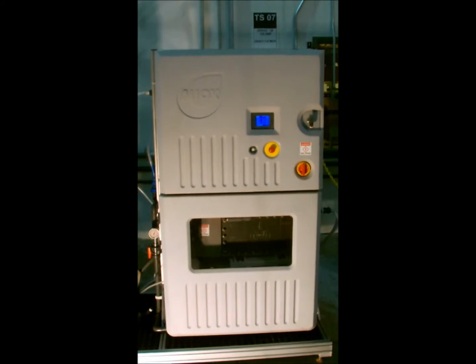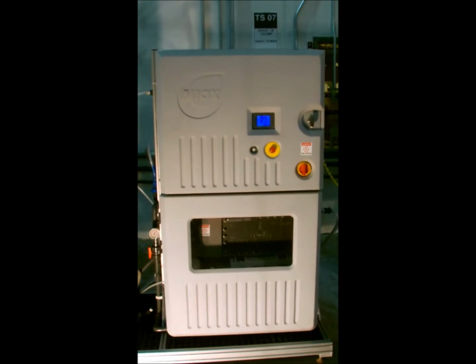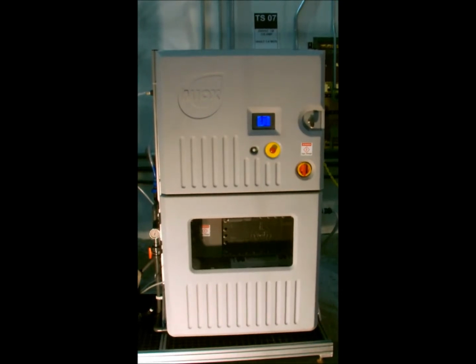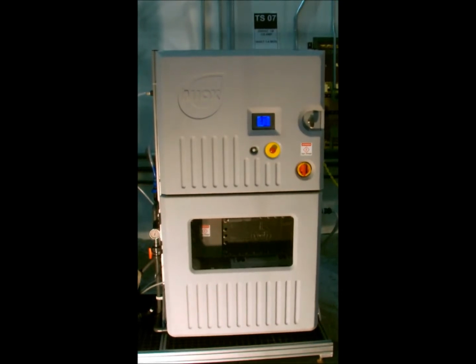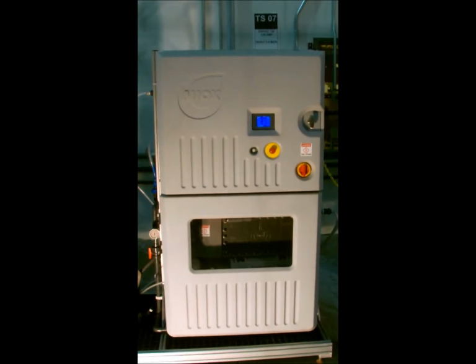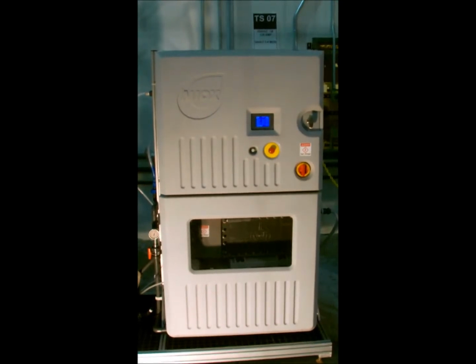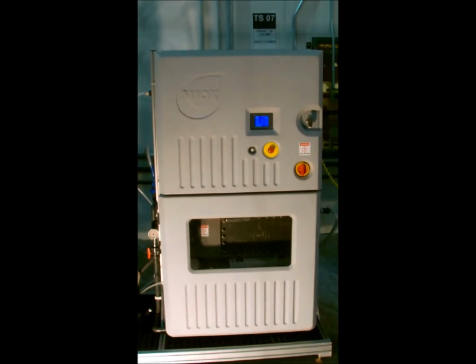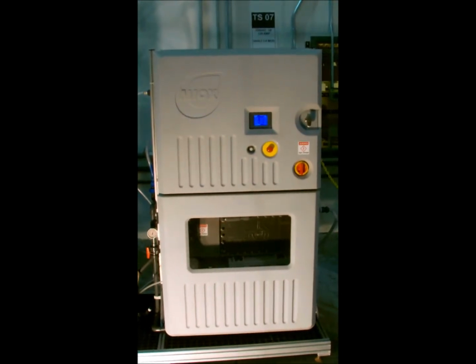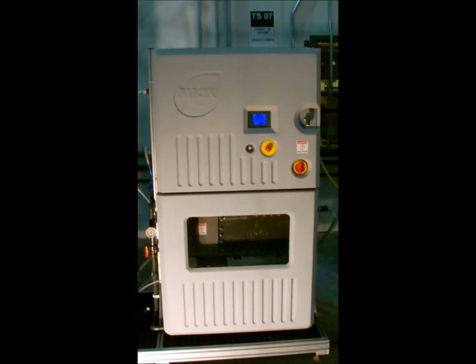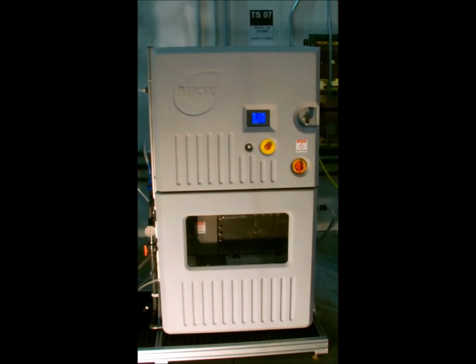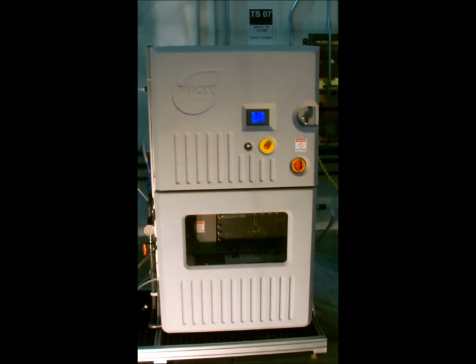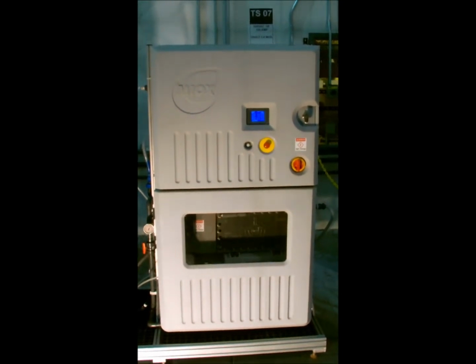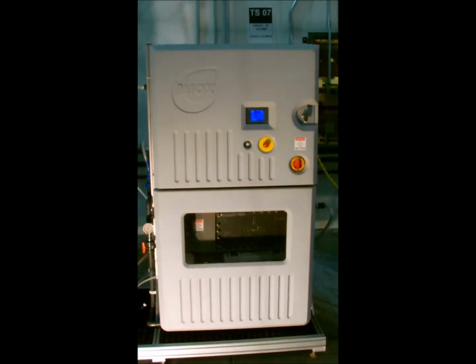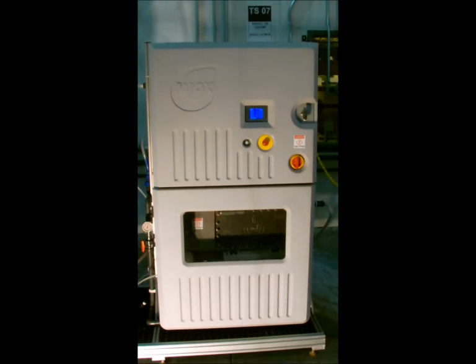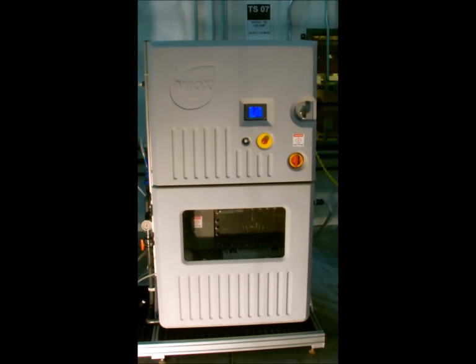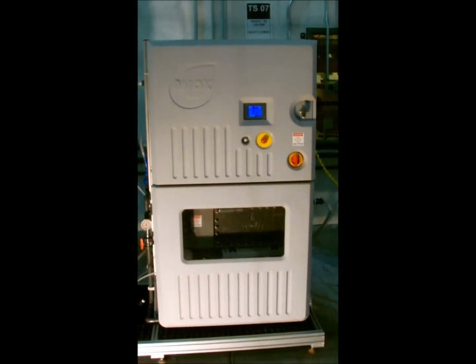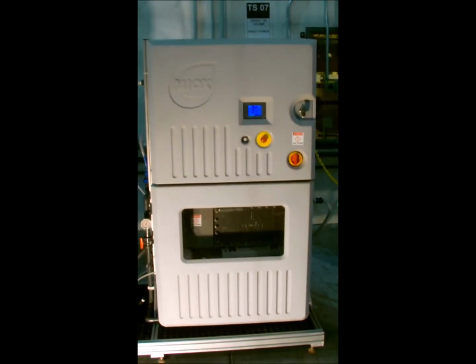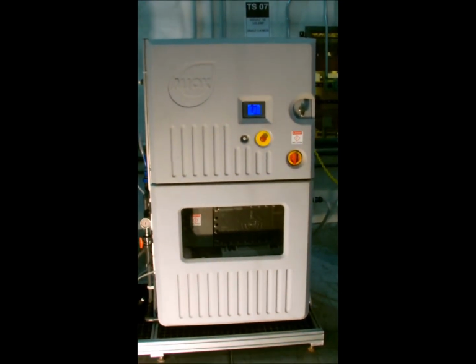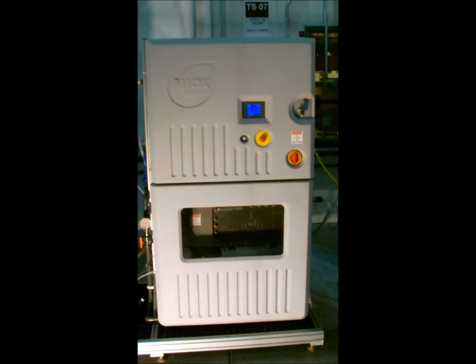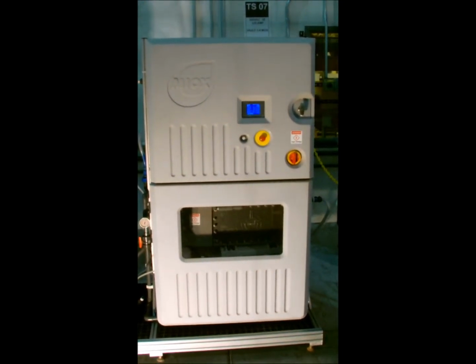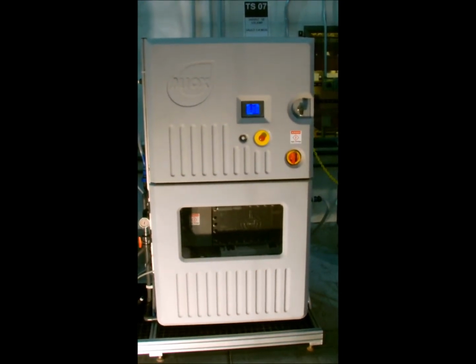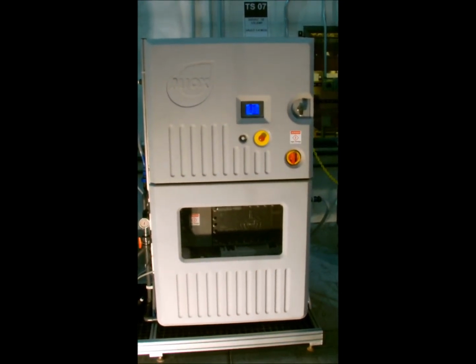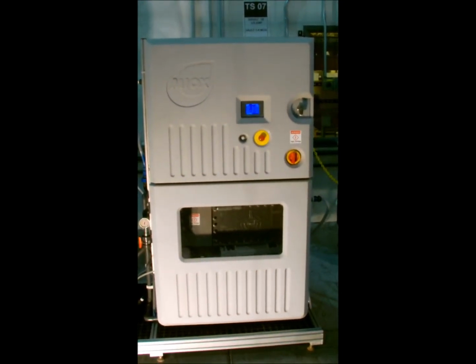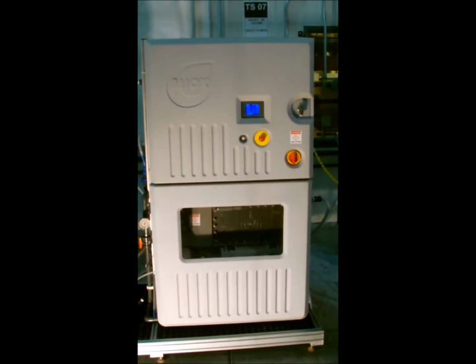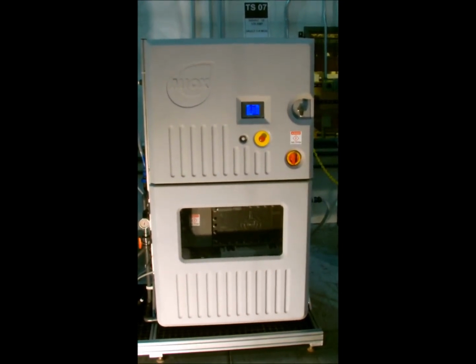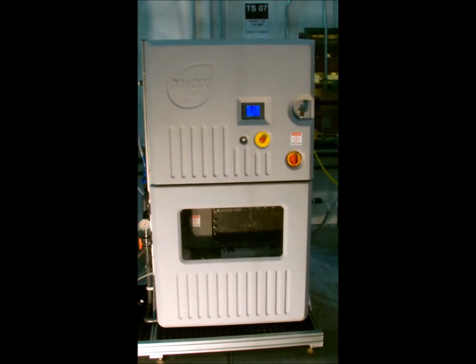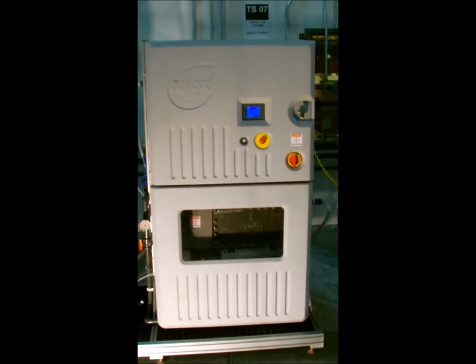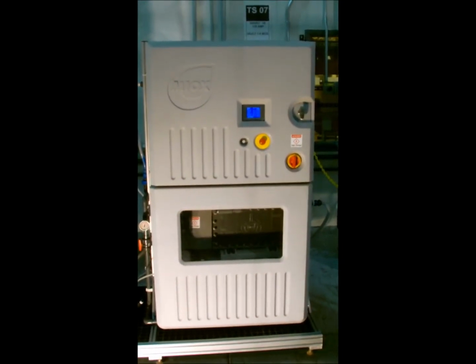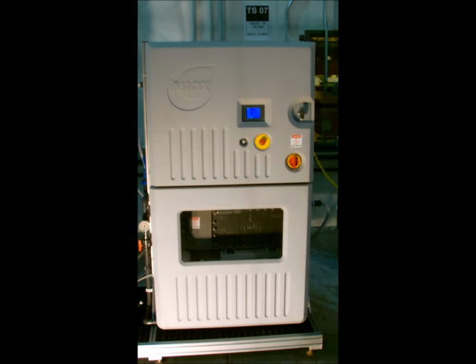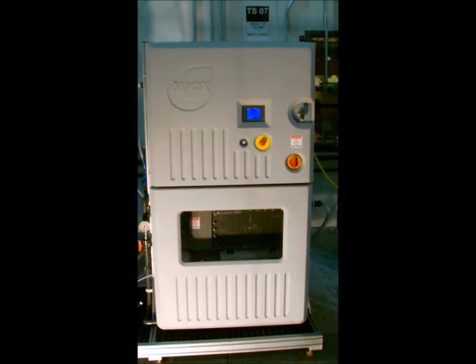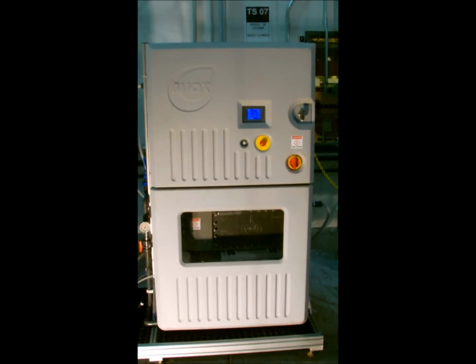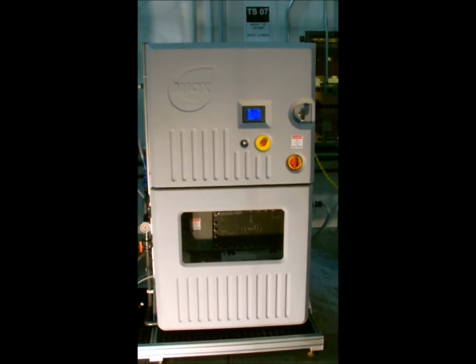Step 1. Assure that the system is in standby and the cell is de-energized.